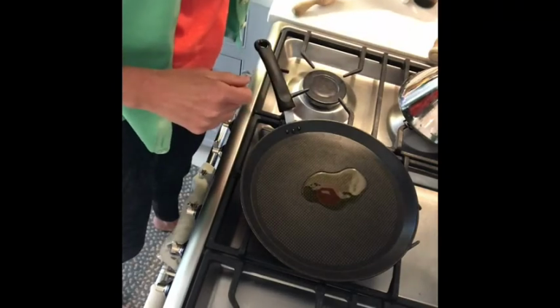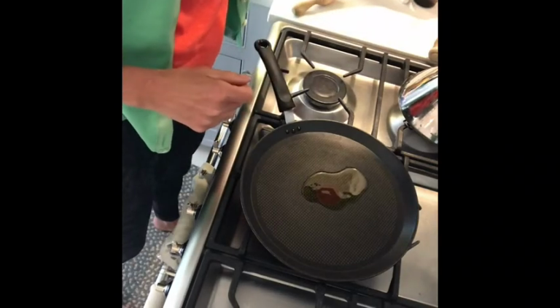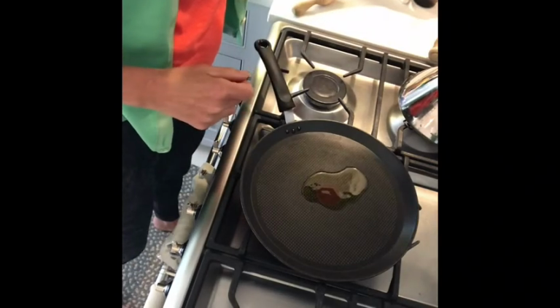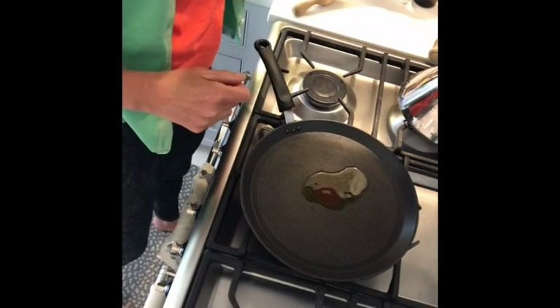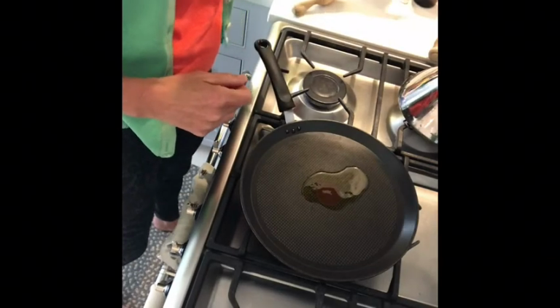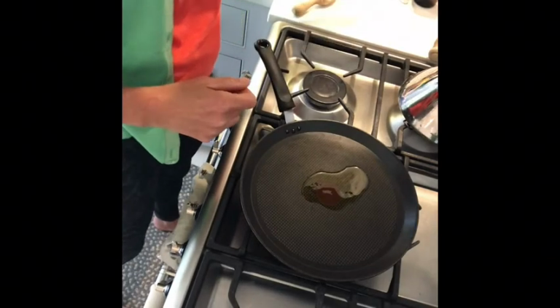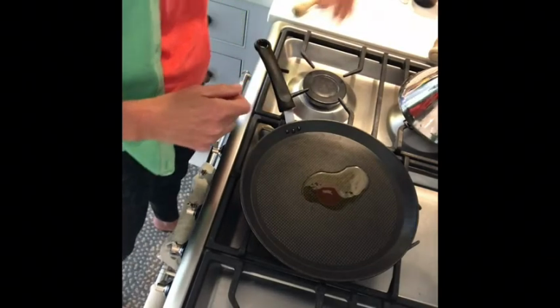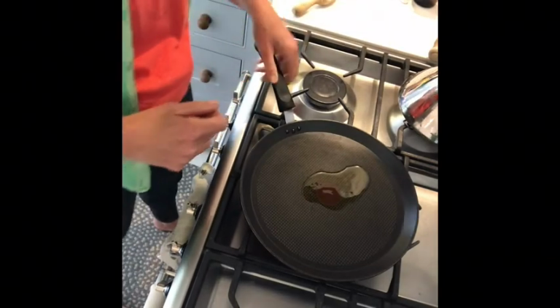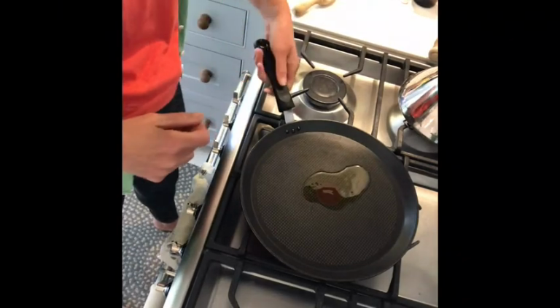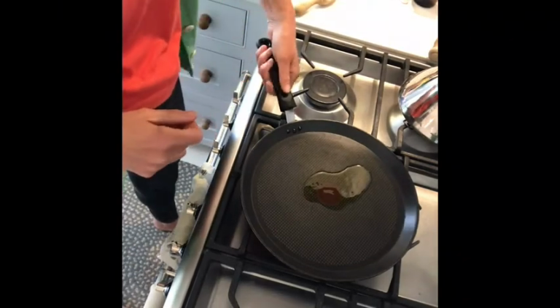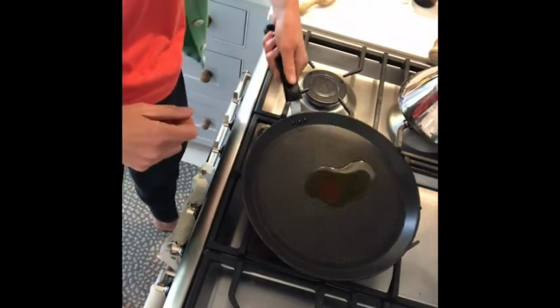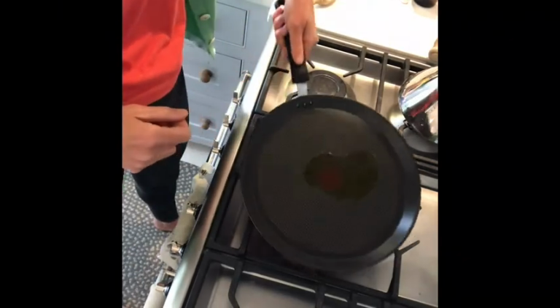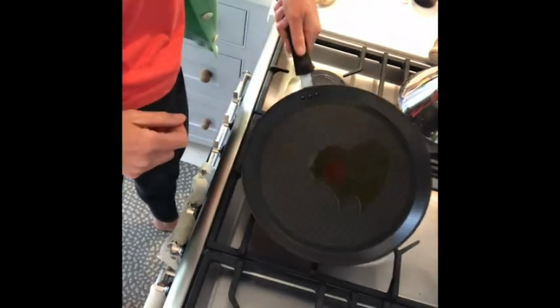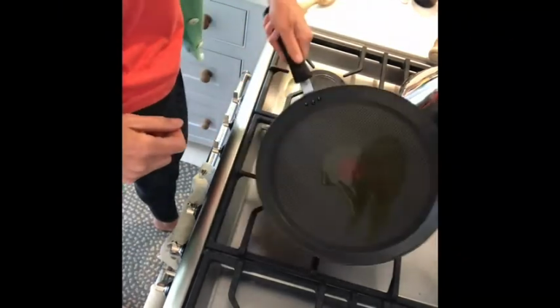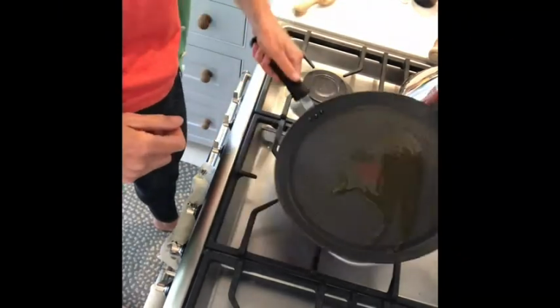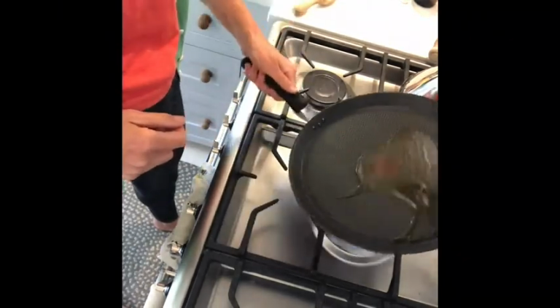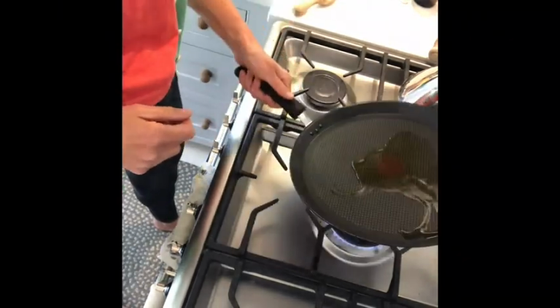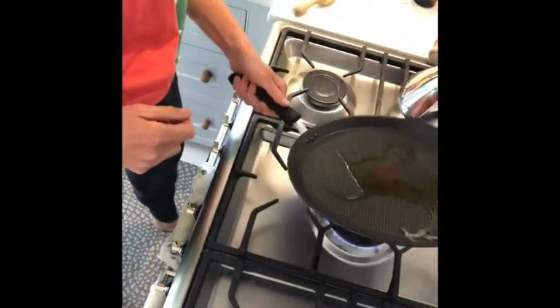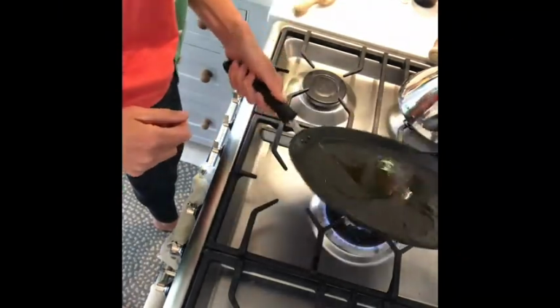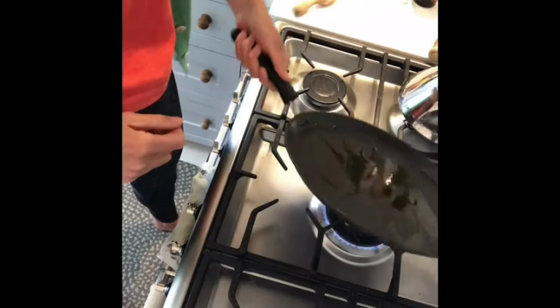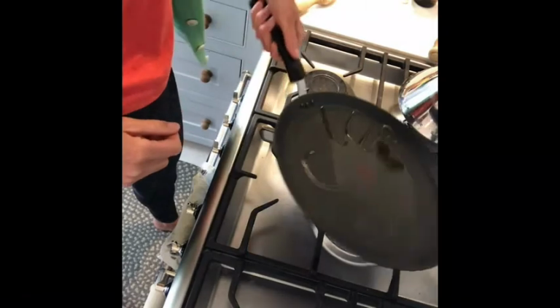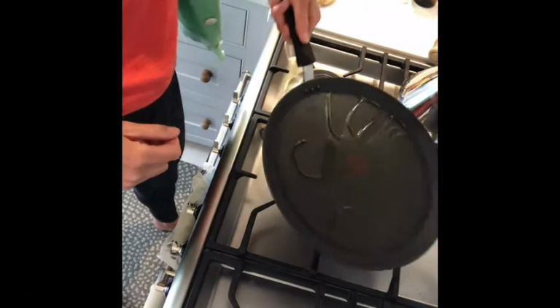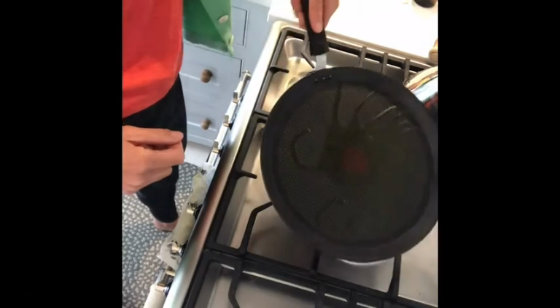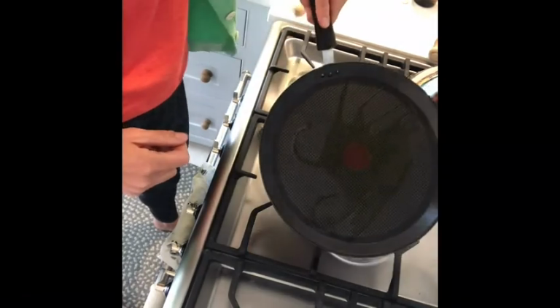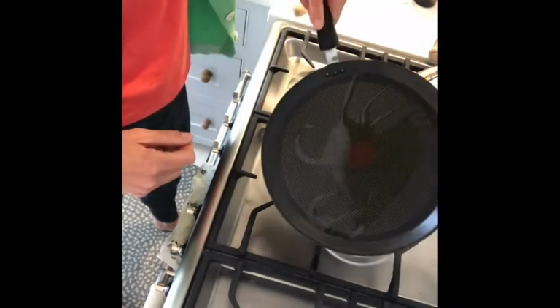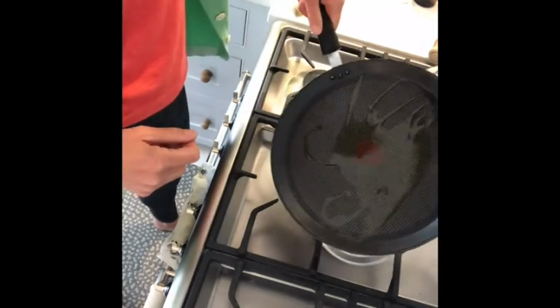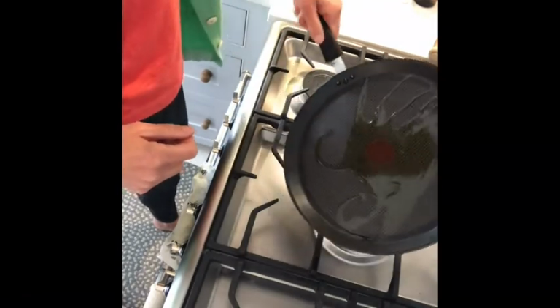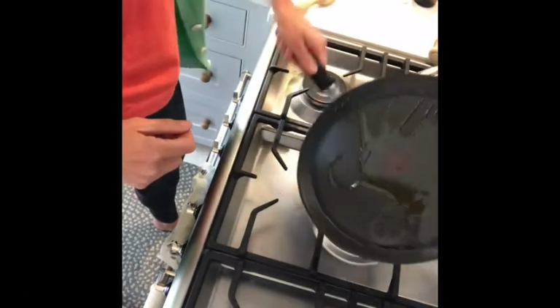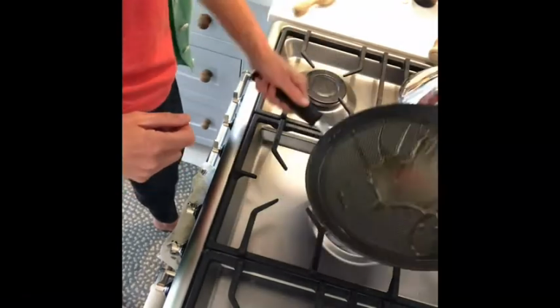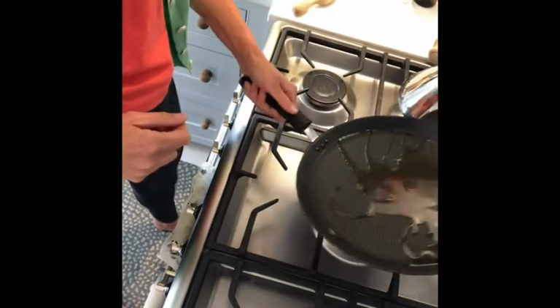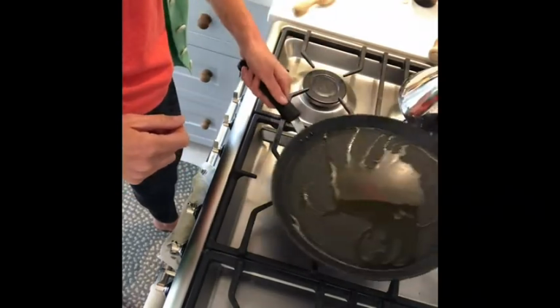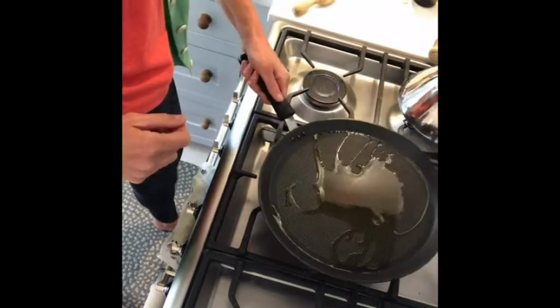The great thing about using rapeseed oil when you're frying like this is that it has a really high smoke point, so we can heat it up to a really high temperature and it doesn't denature the oil.